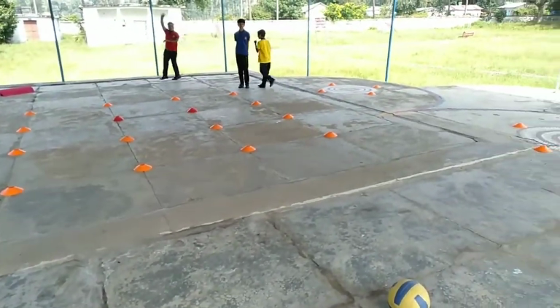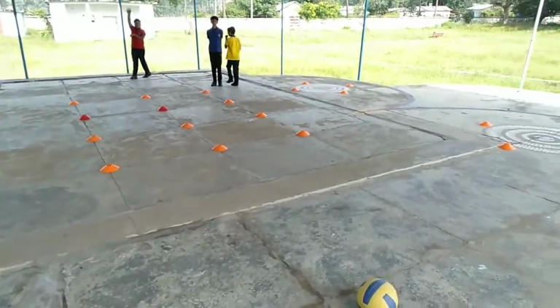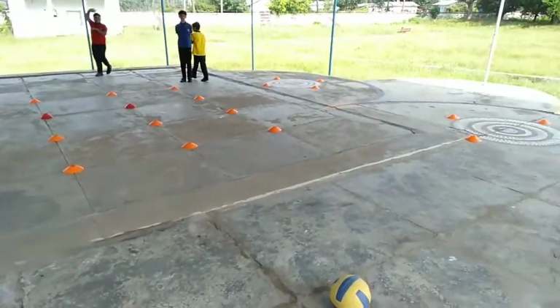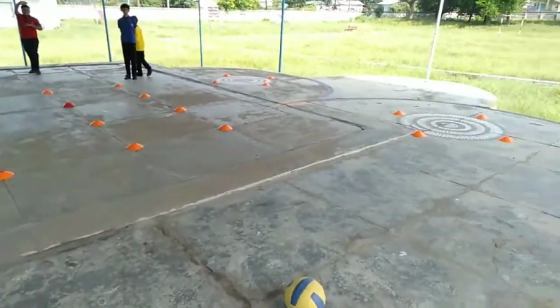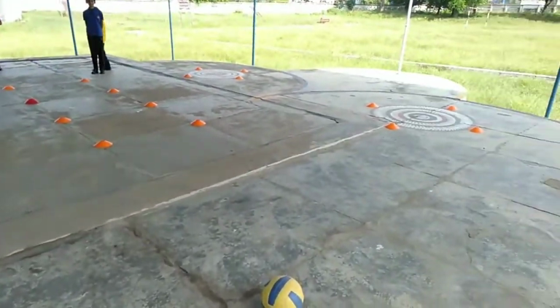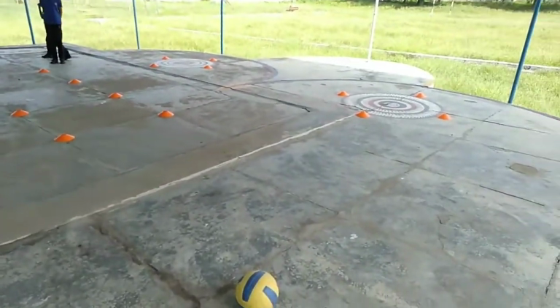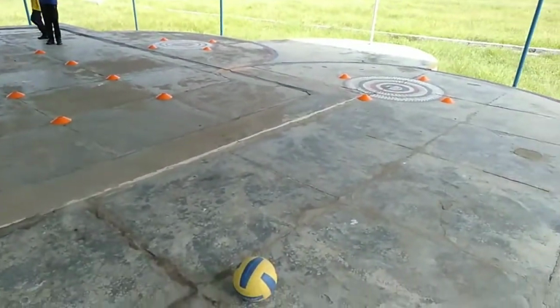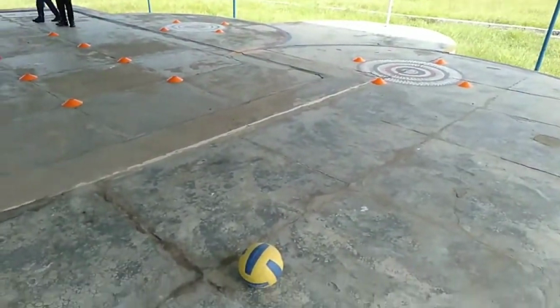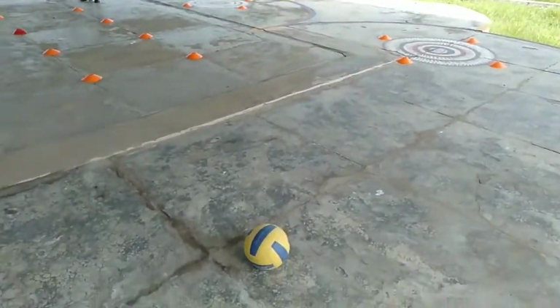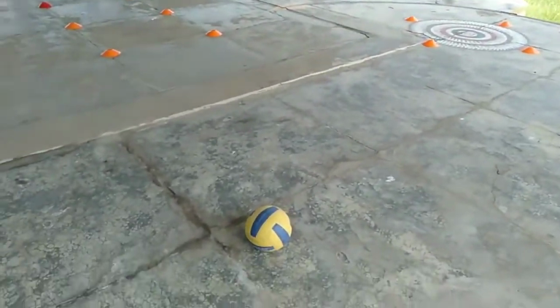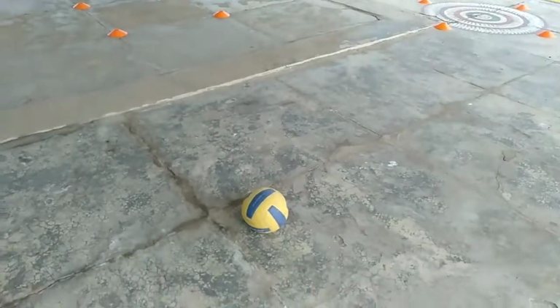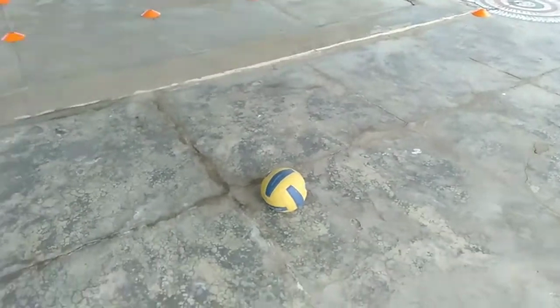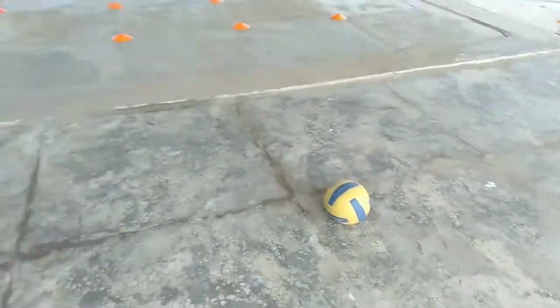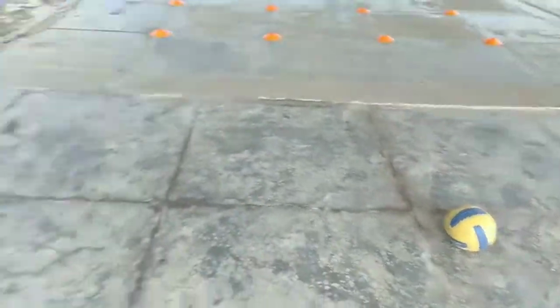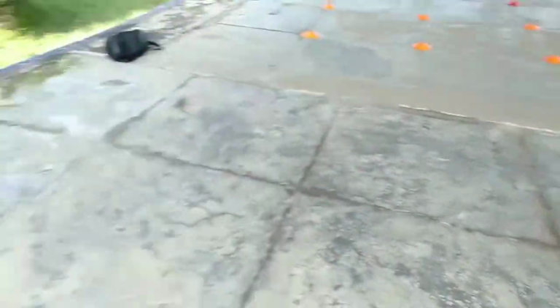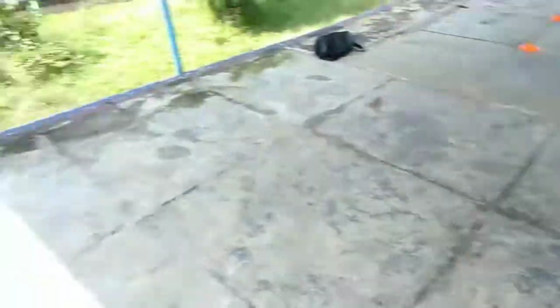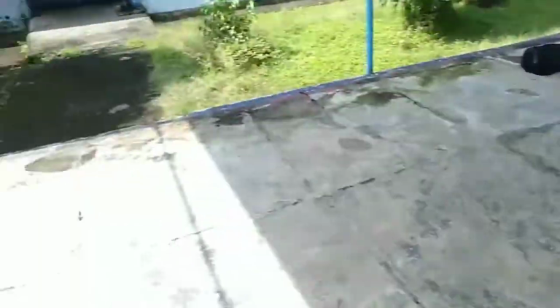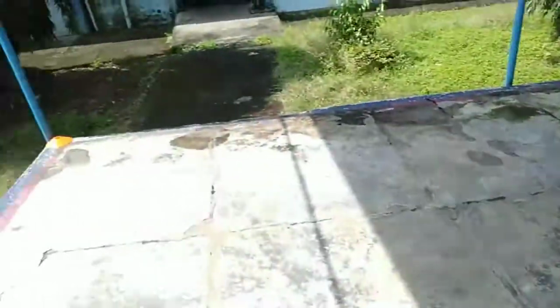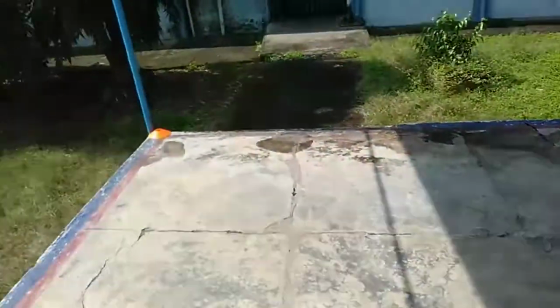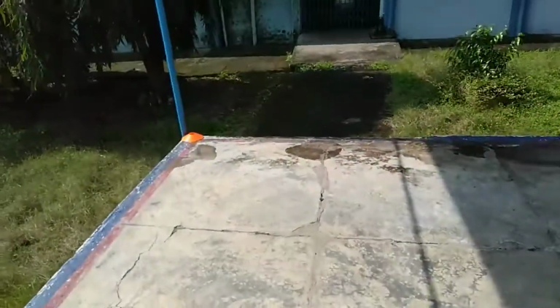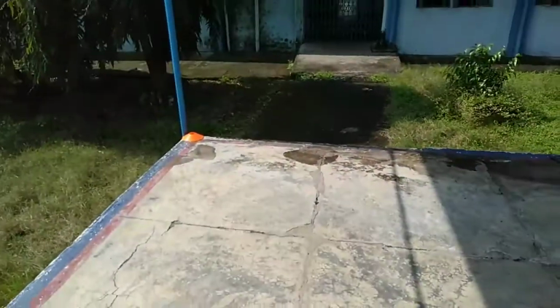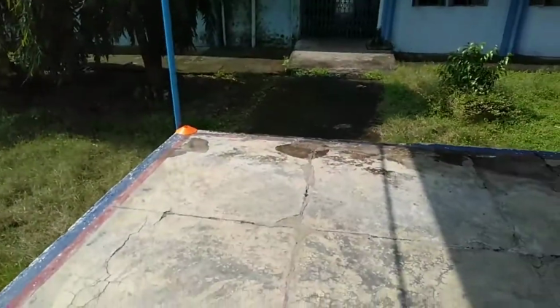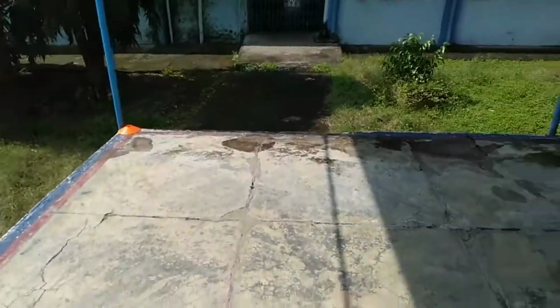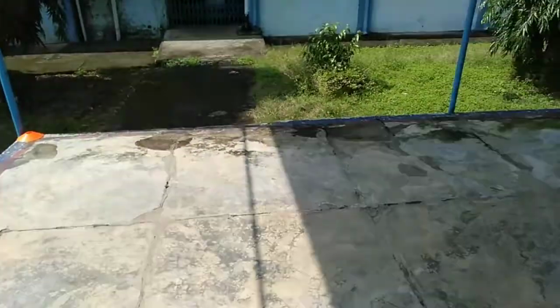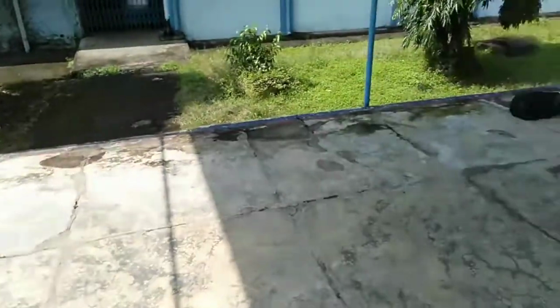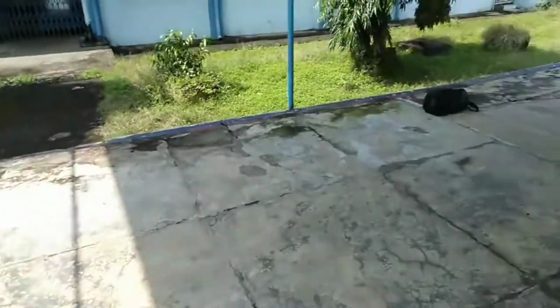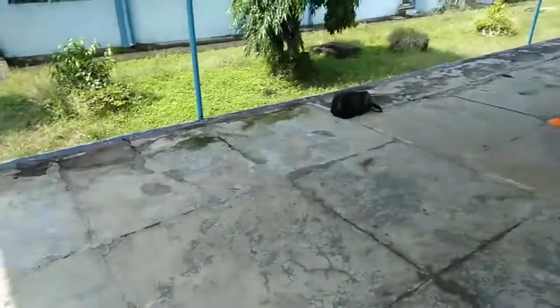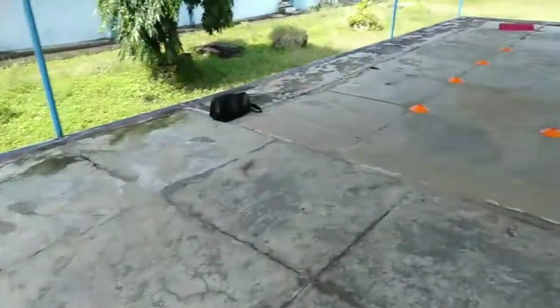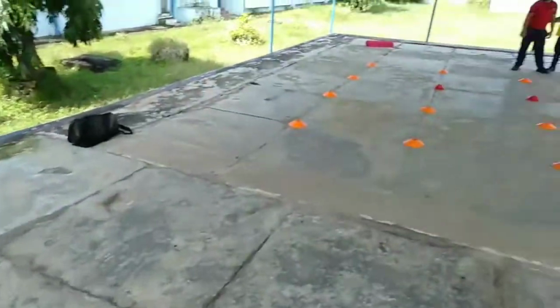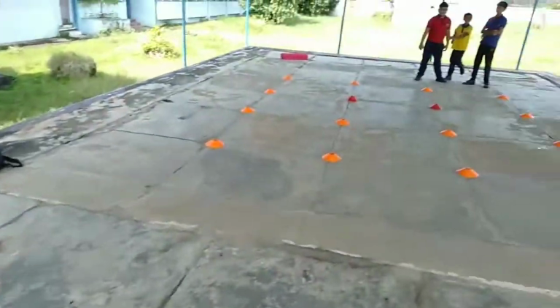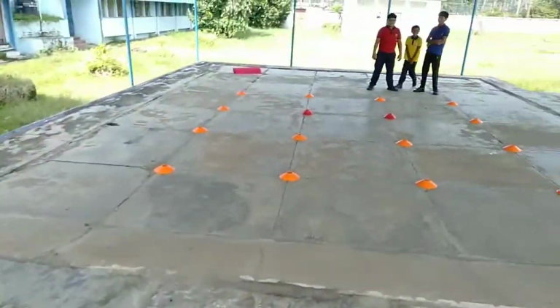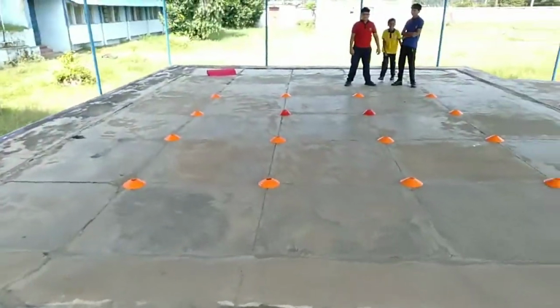You go out here. This ball is ours and we will hit this ball. Come on, students will start this.